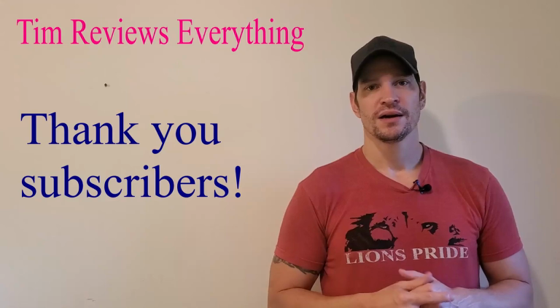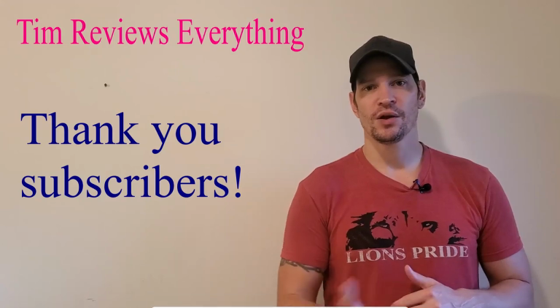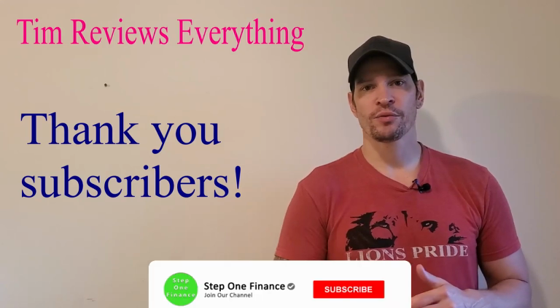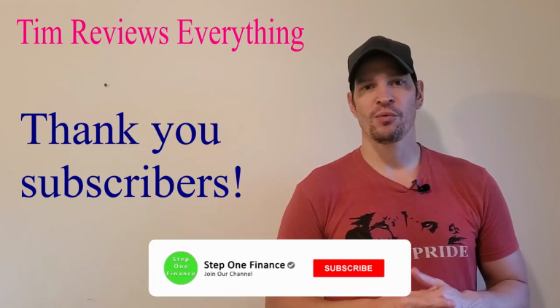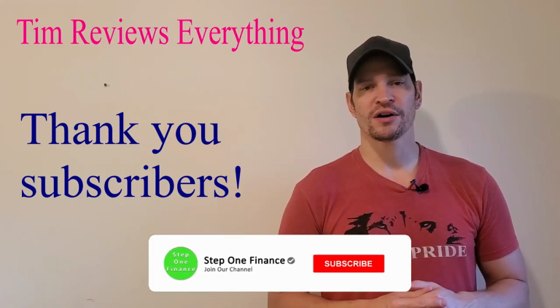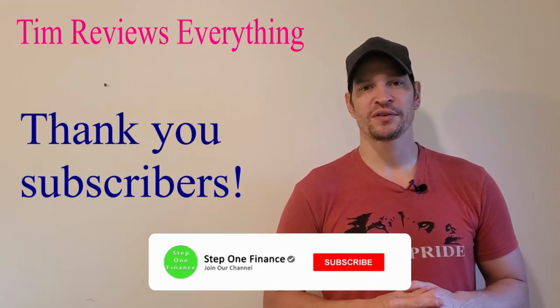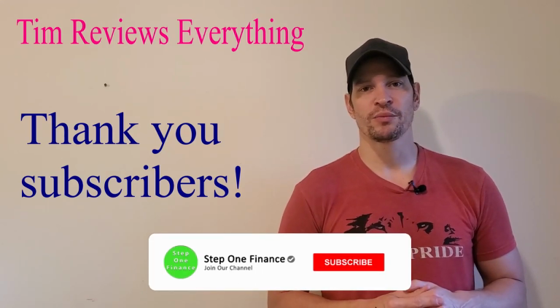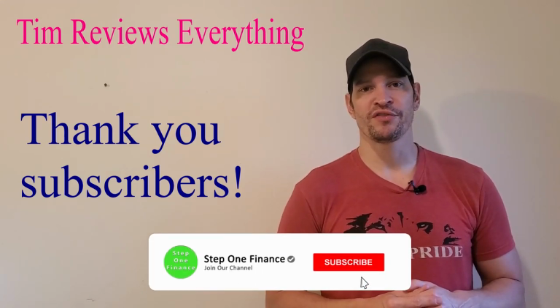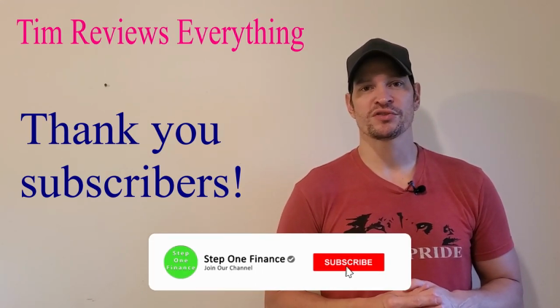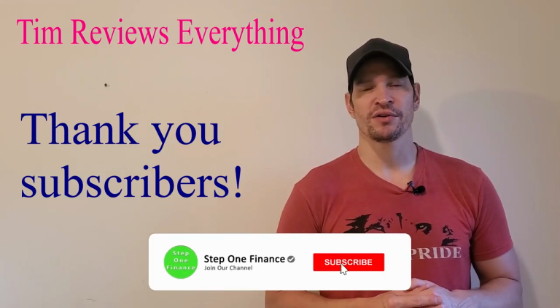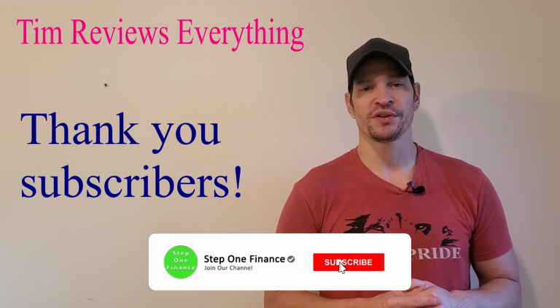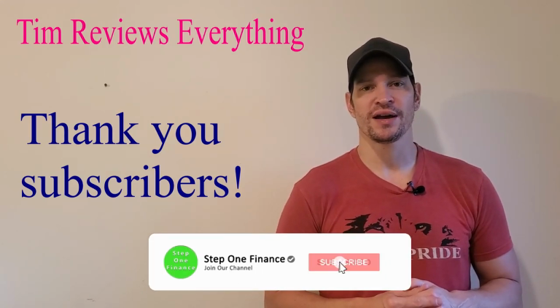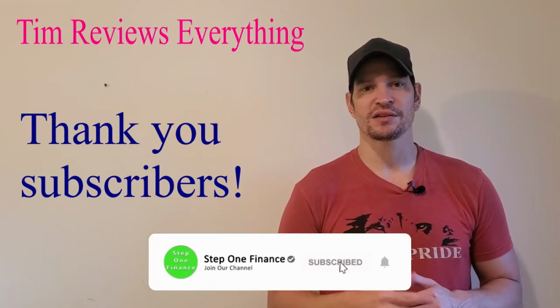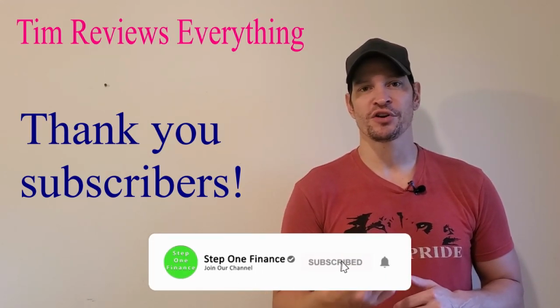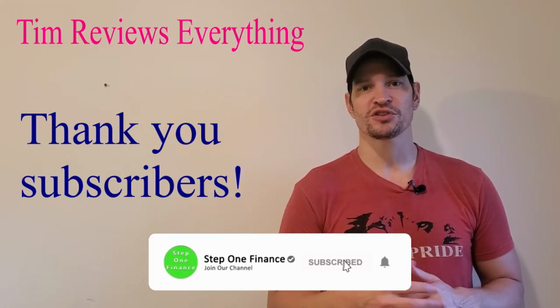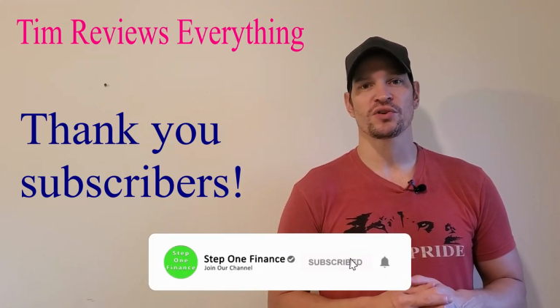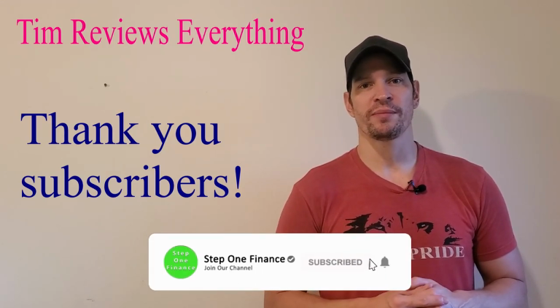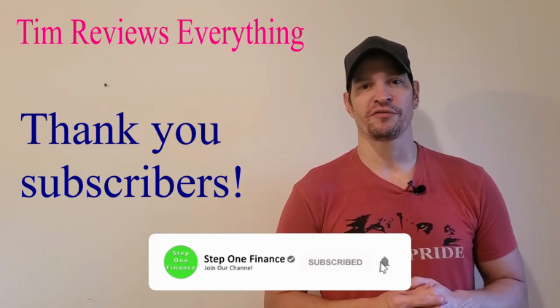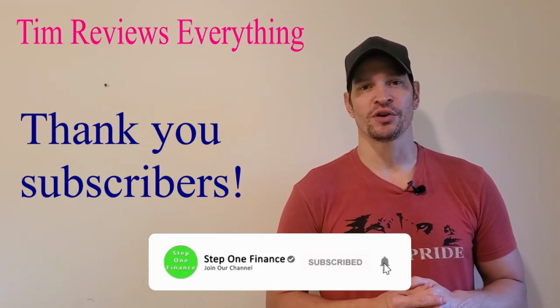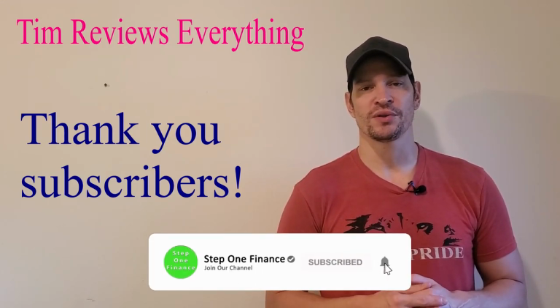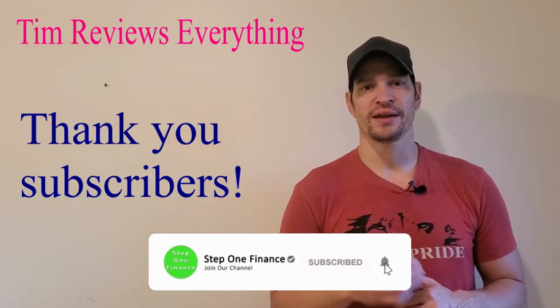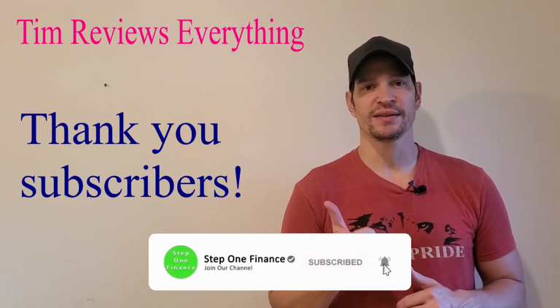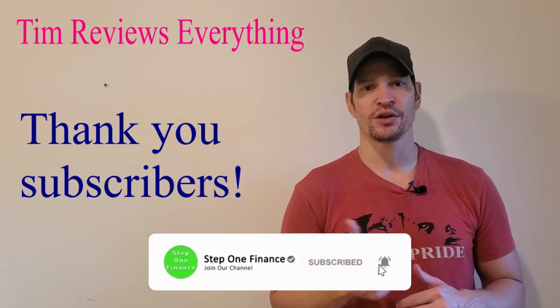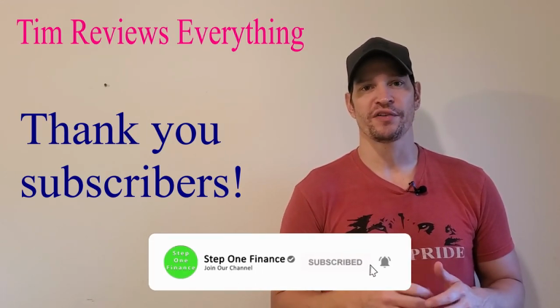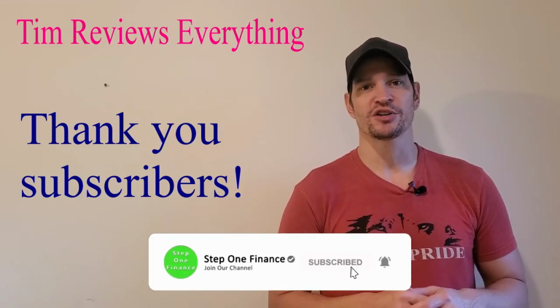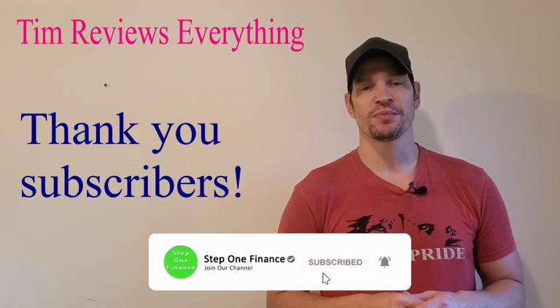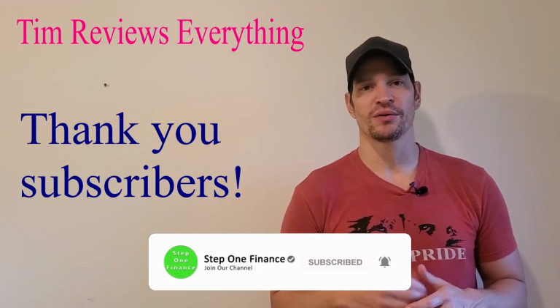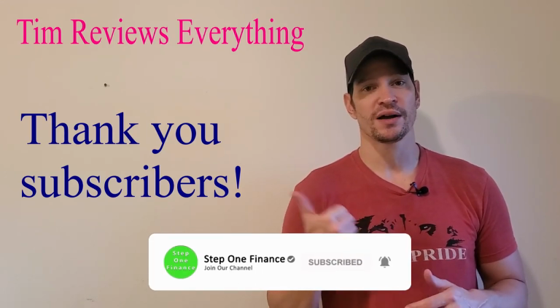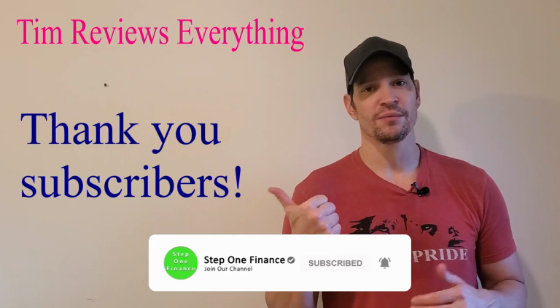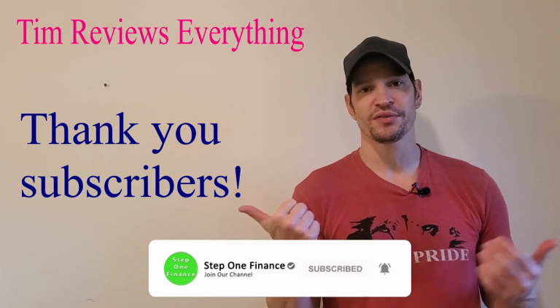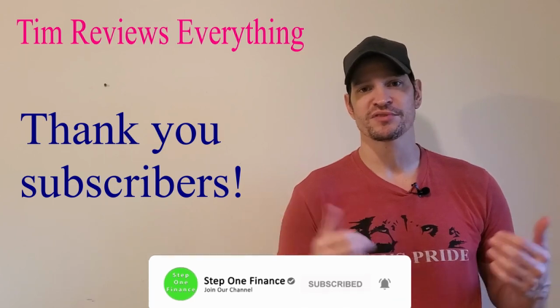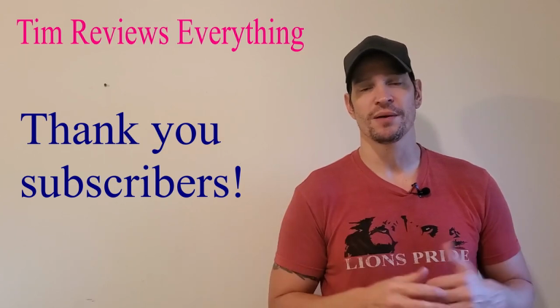Hello everyone, welcome to Tim Reviews Everything. If you're not subscribers, if you could do that, hit that notification bell, give me a thumbs up.